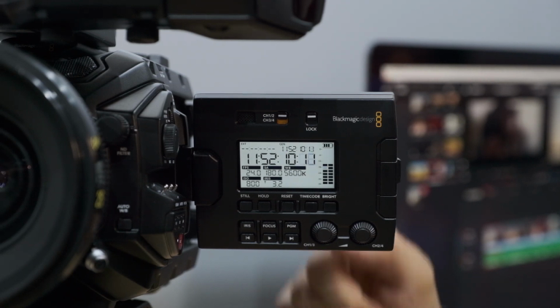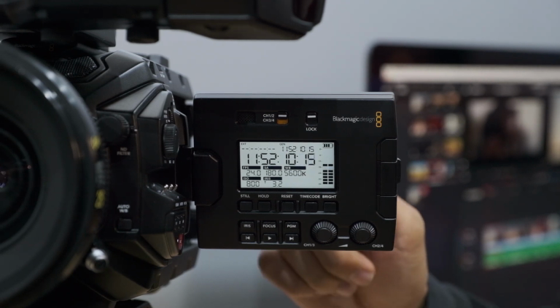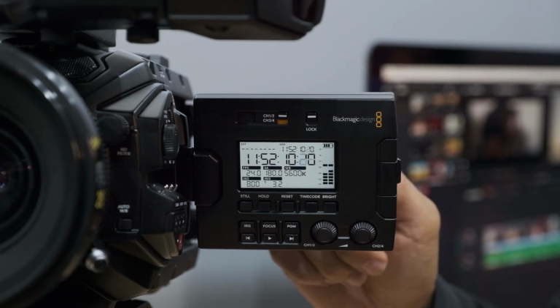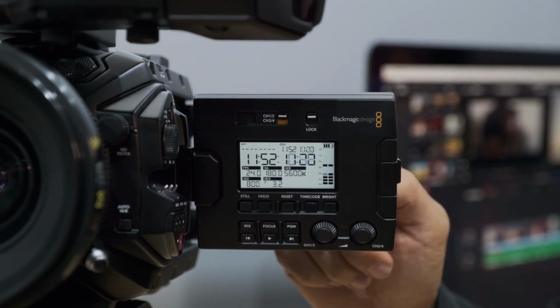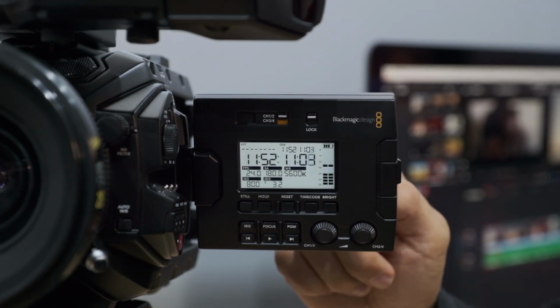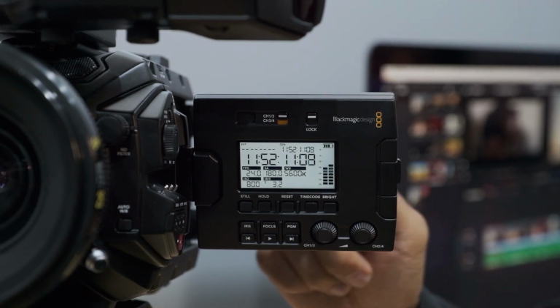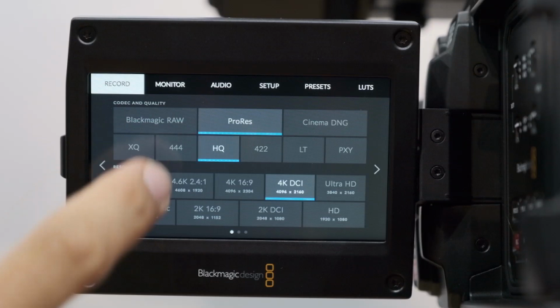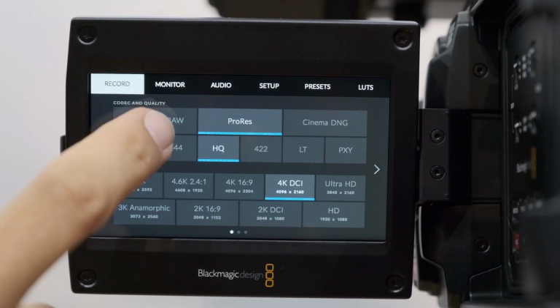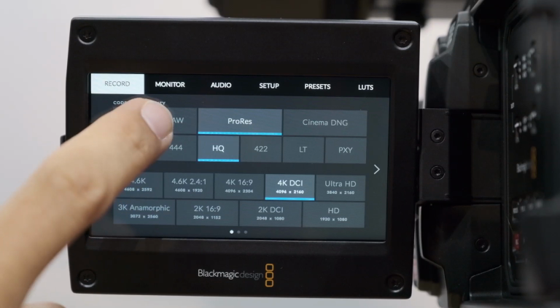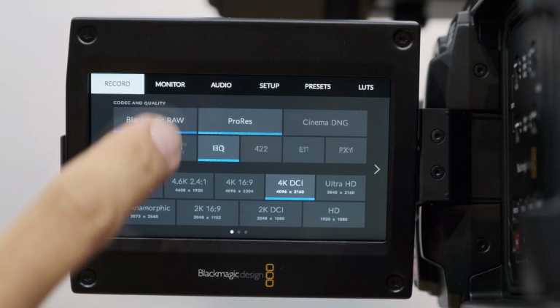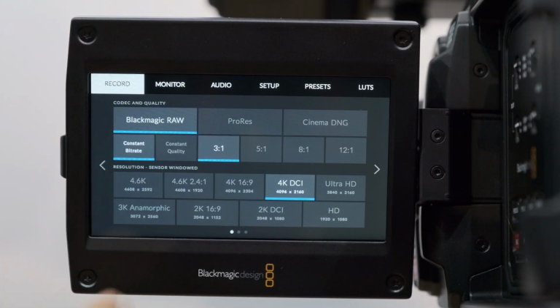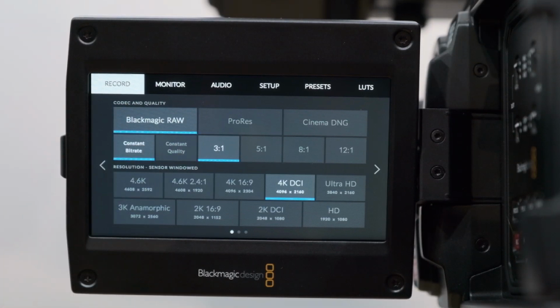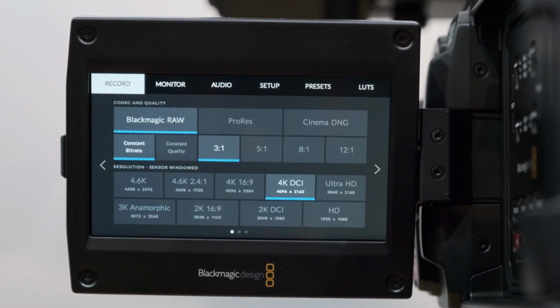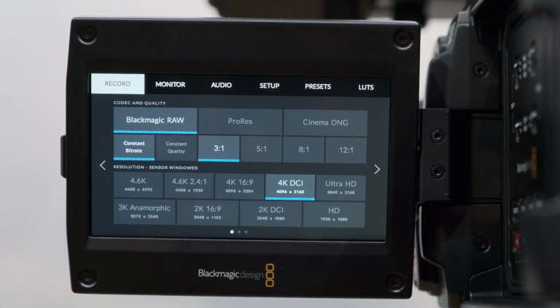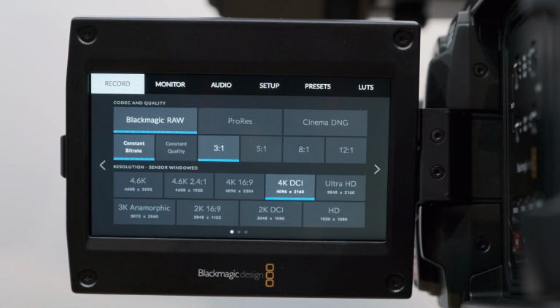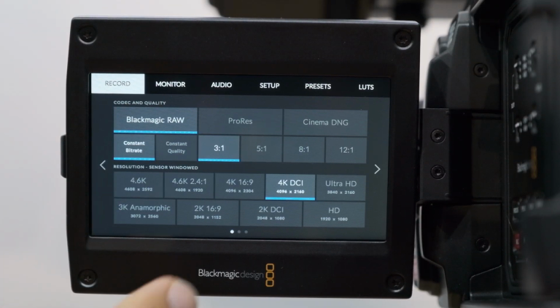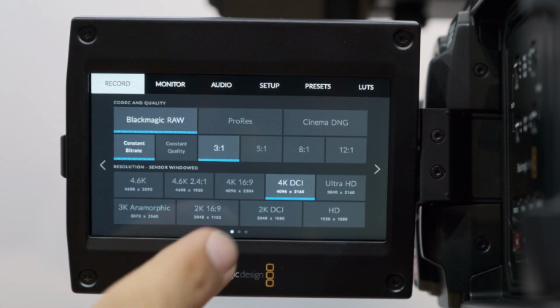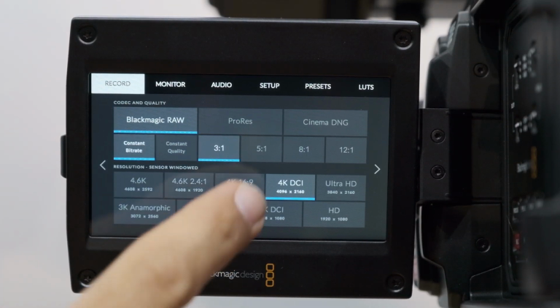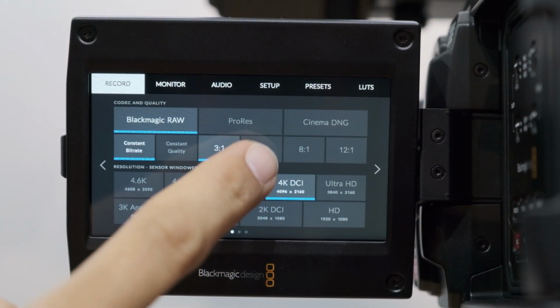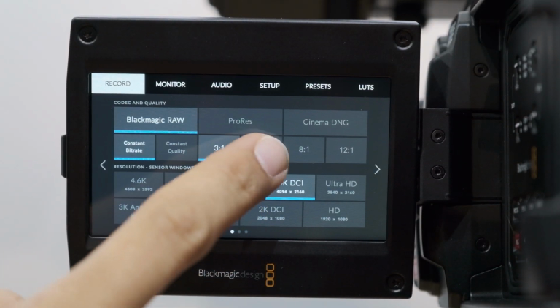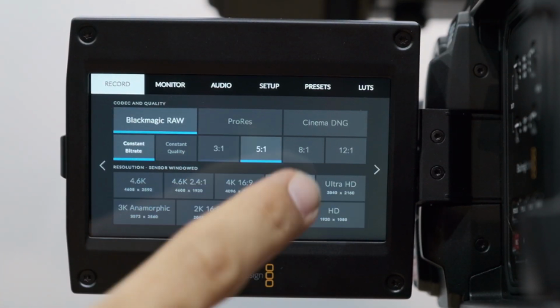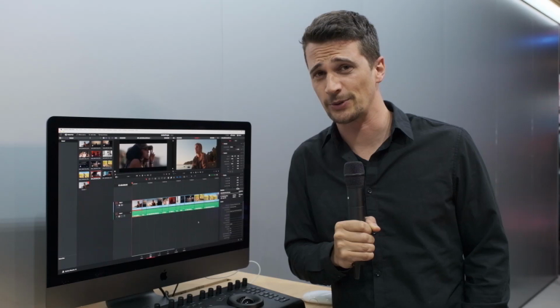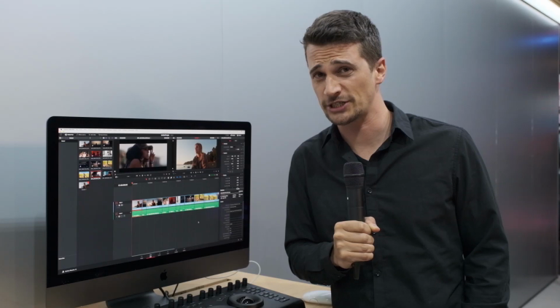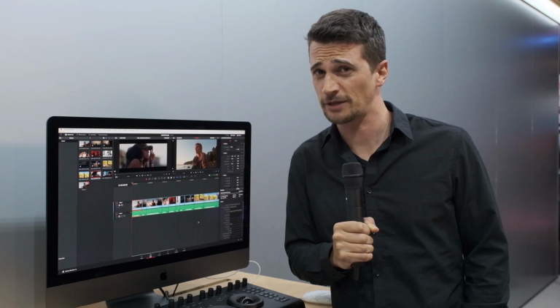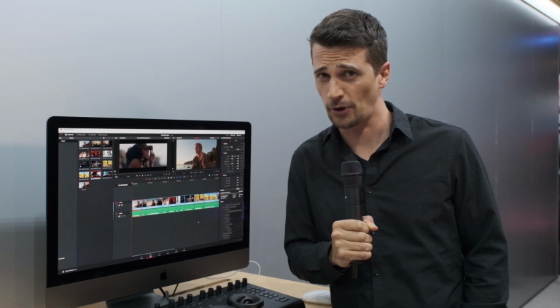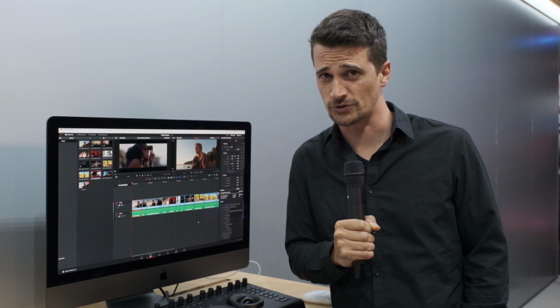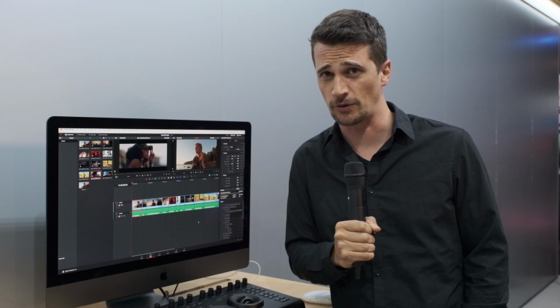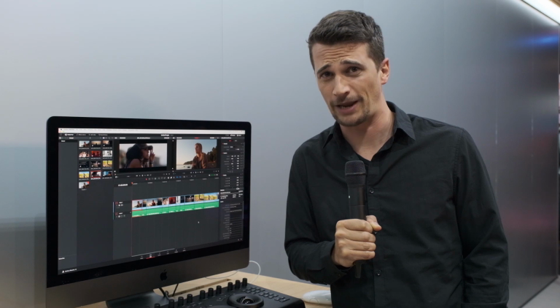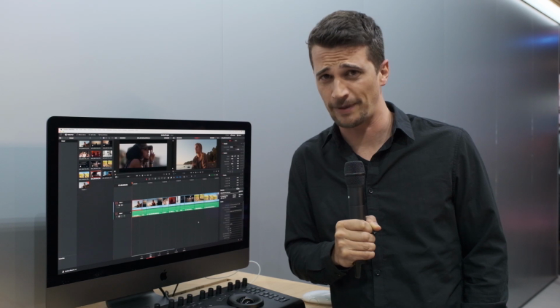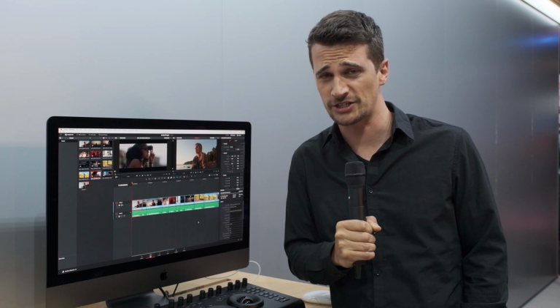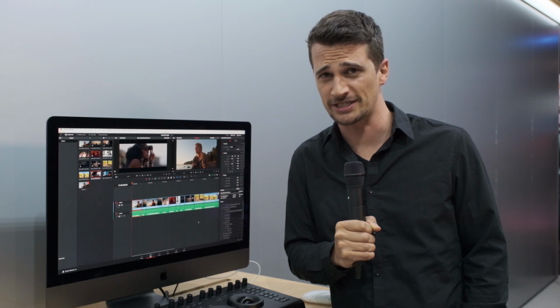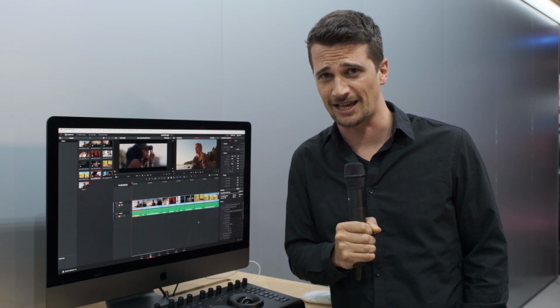This is Blackmagic RAW, the new free compressed RAW technology for acquisition and post from Blackmagic Design.